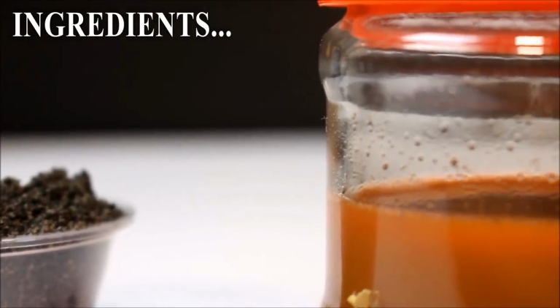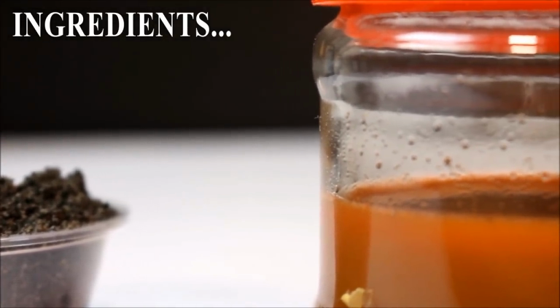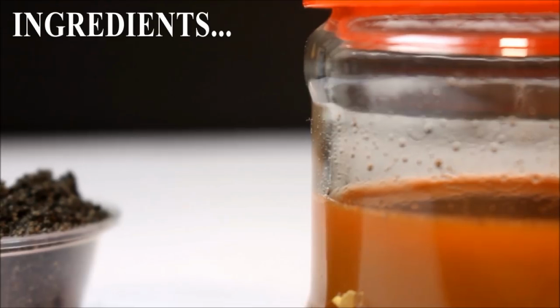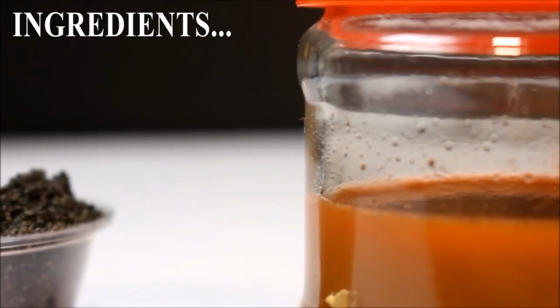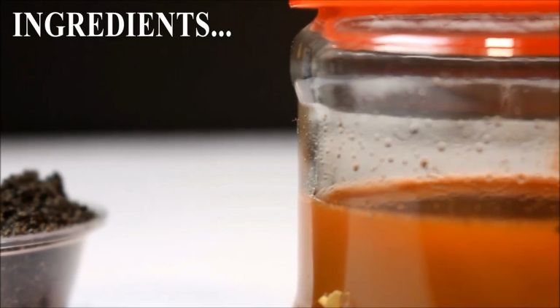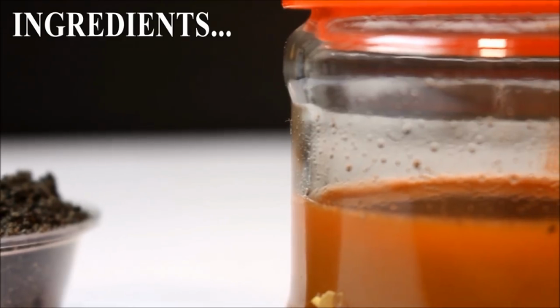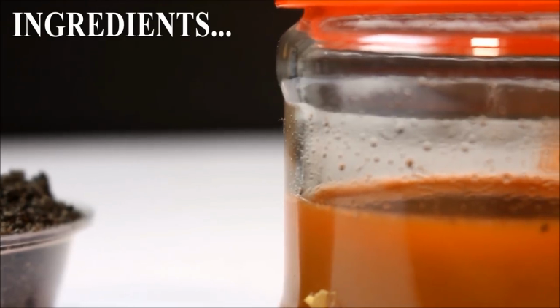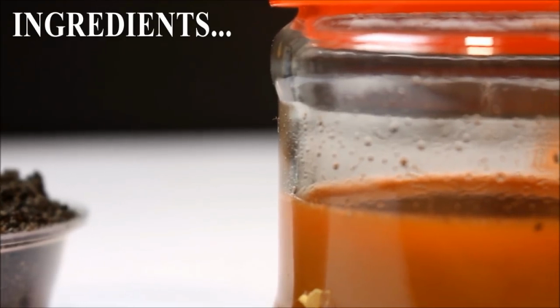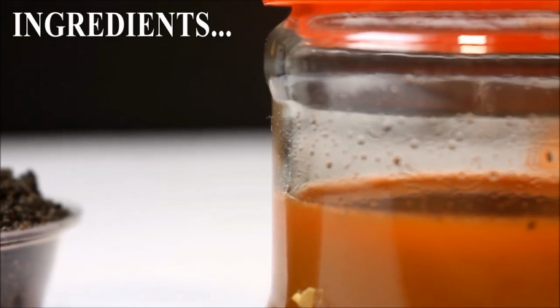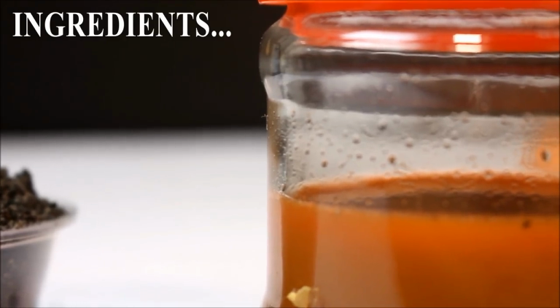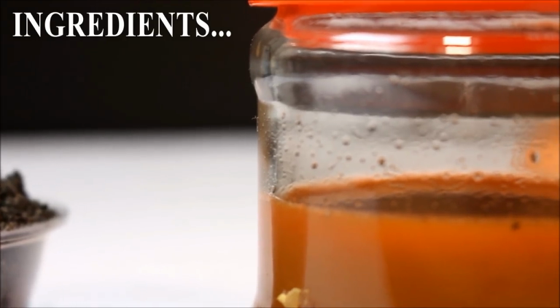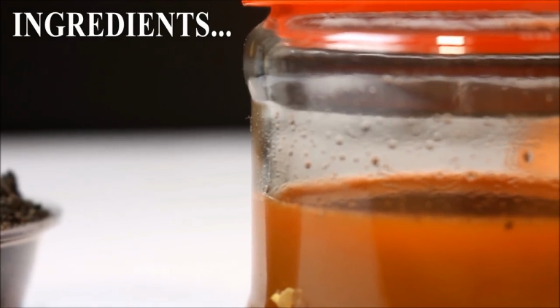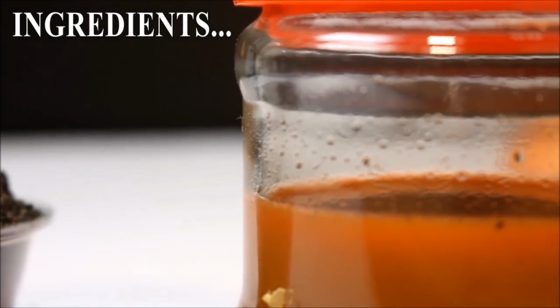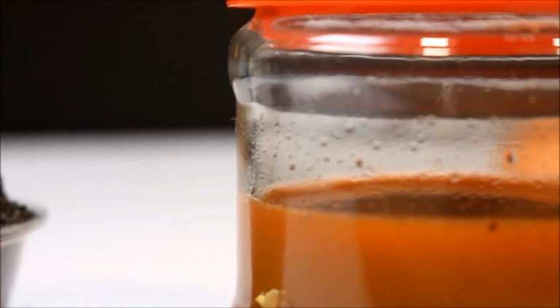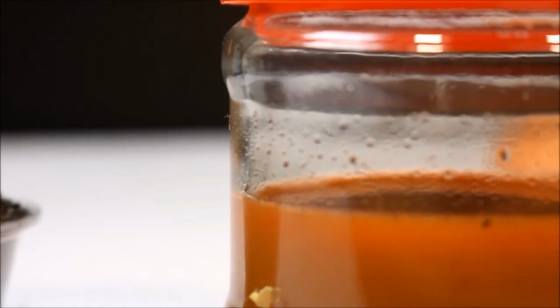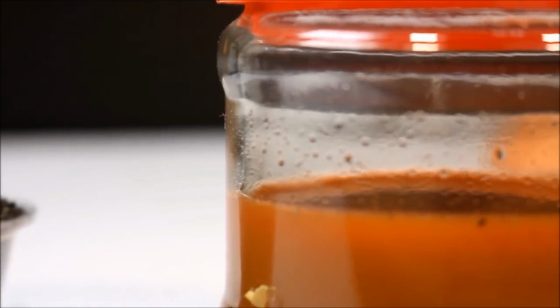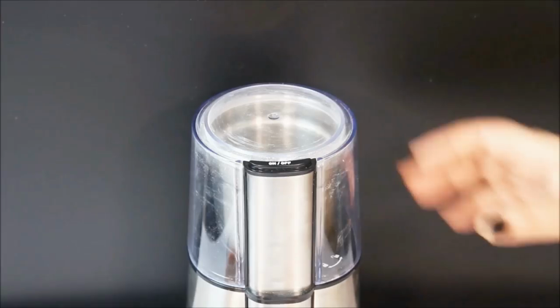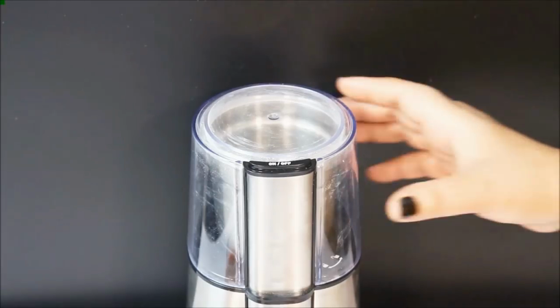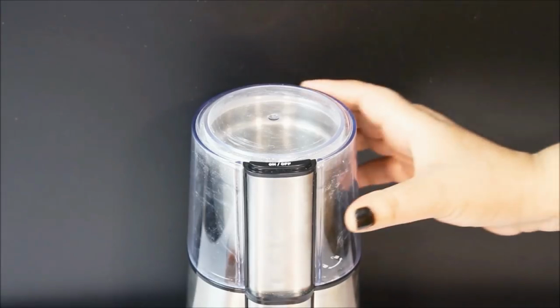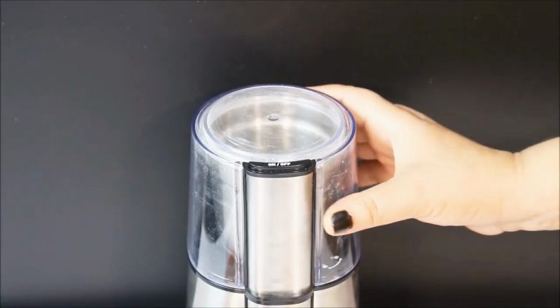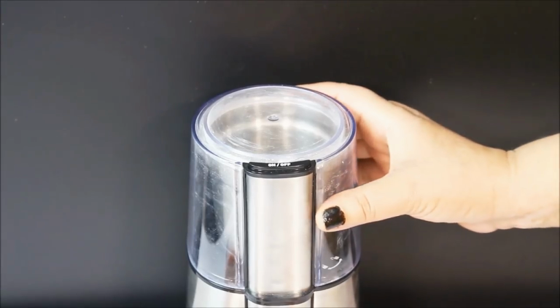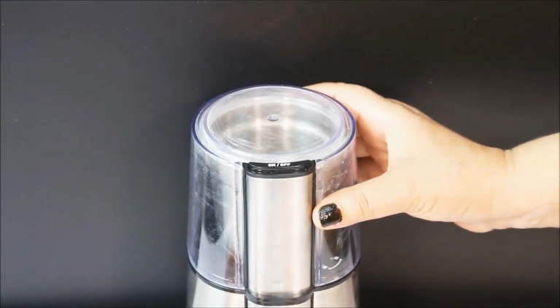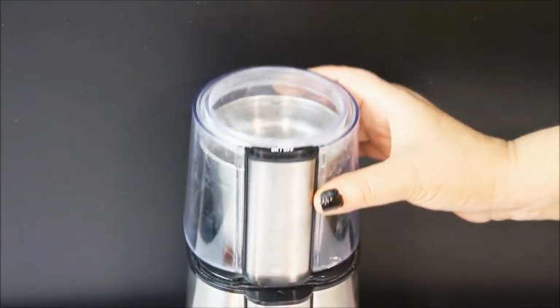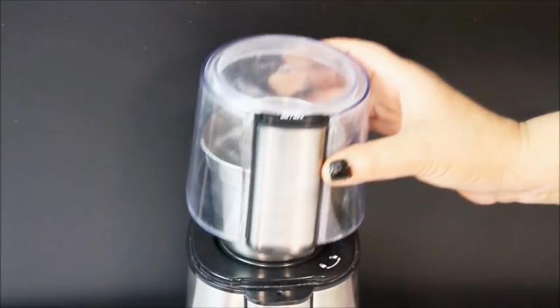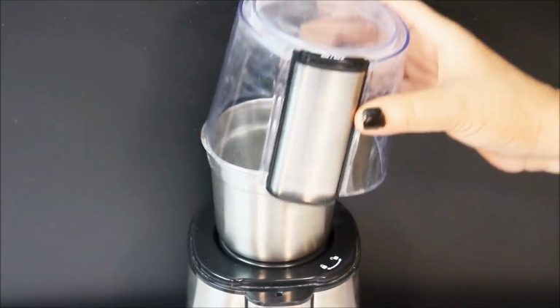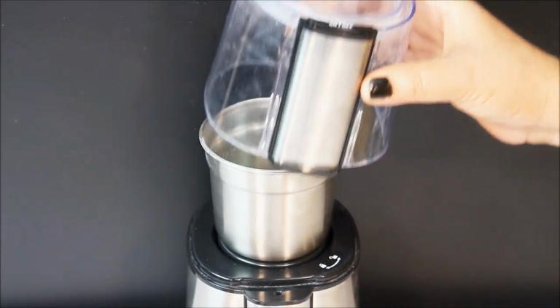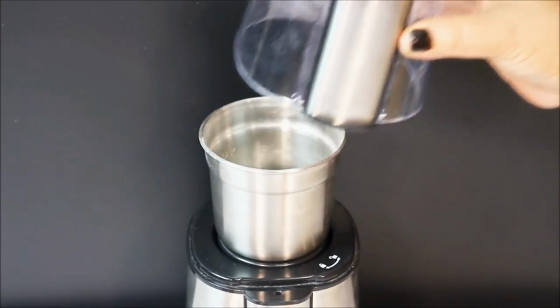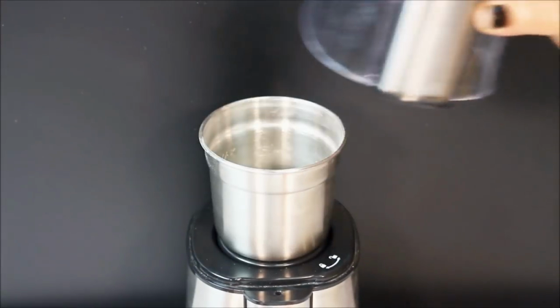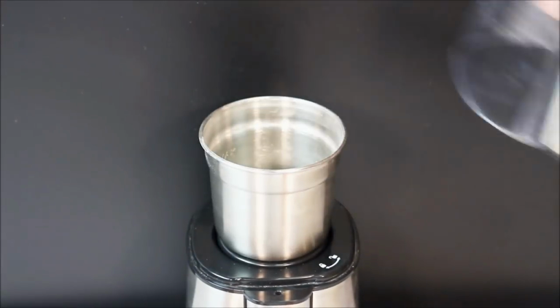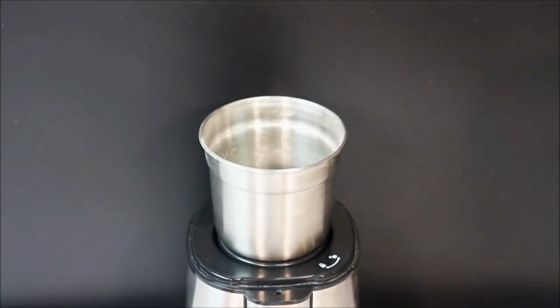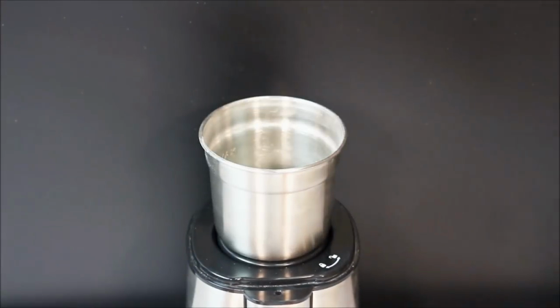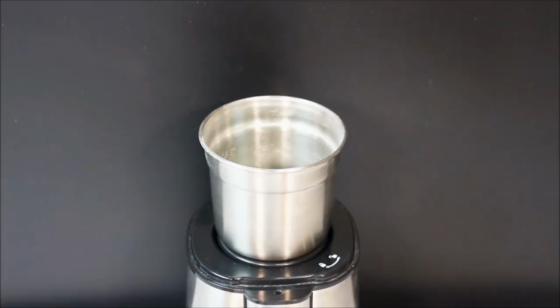You'll need just two ingredients for this remedy: black cumin seeds and carrot juice.